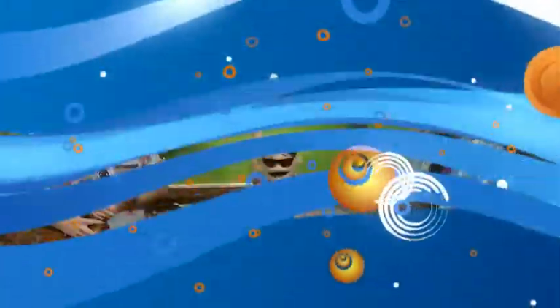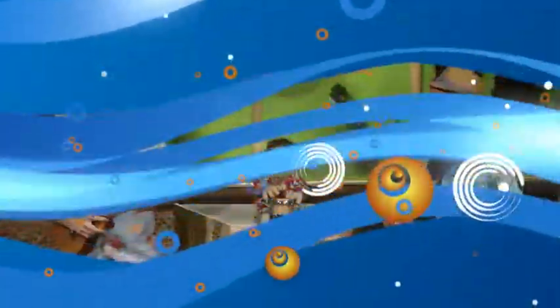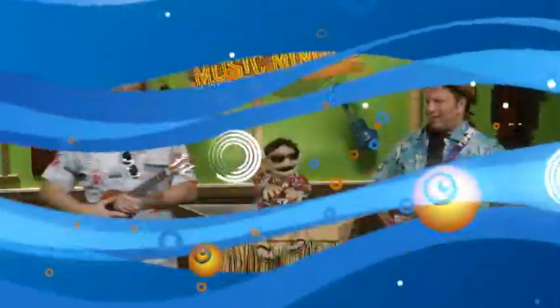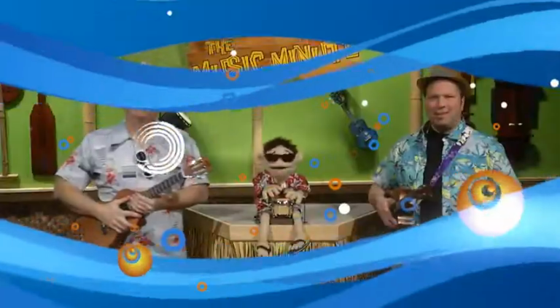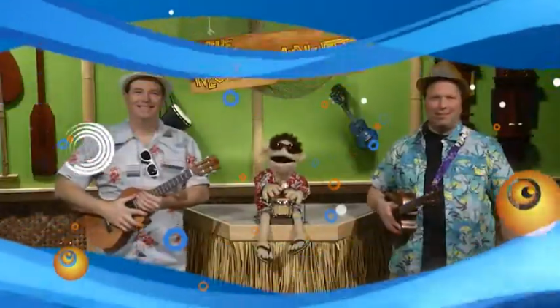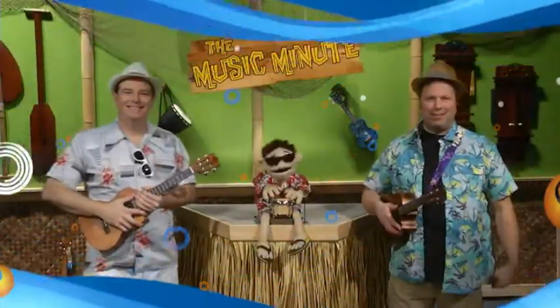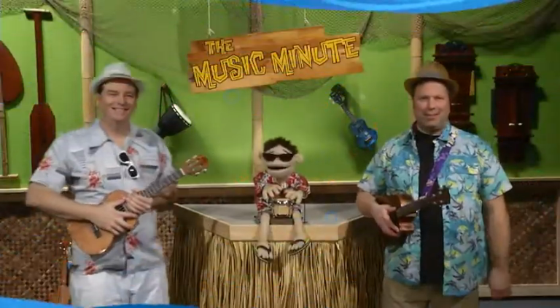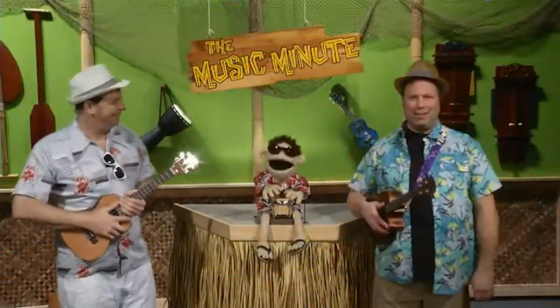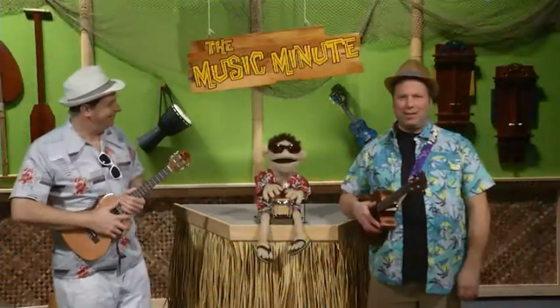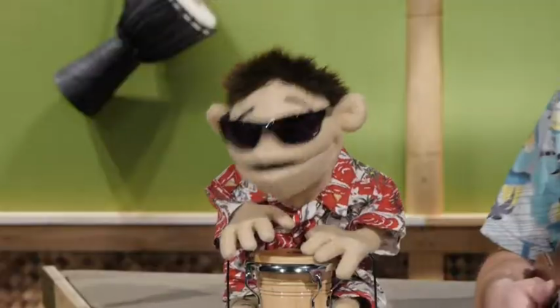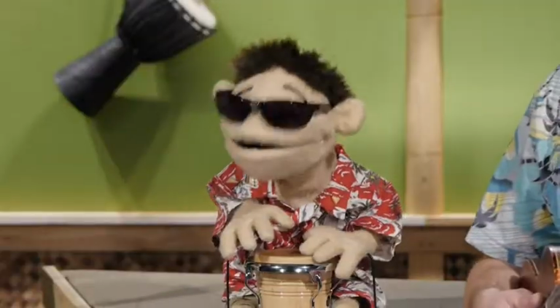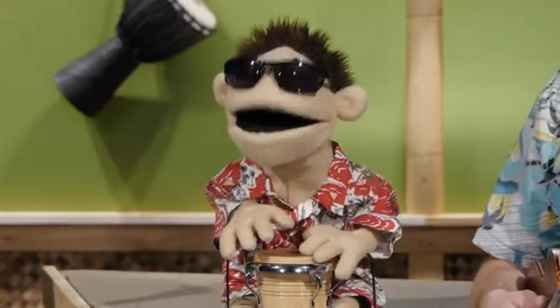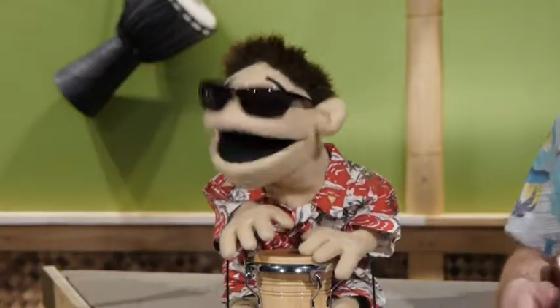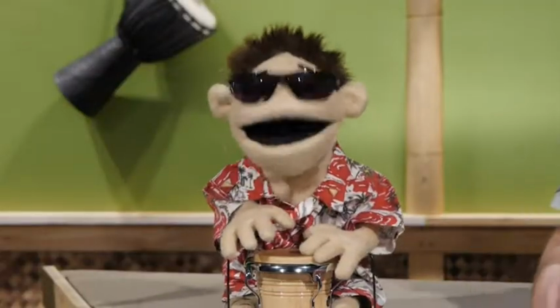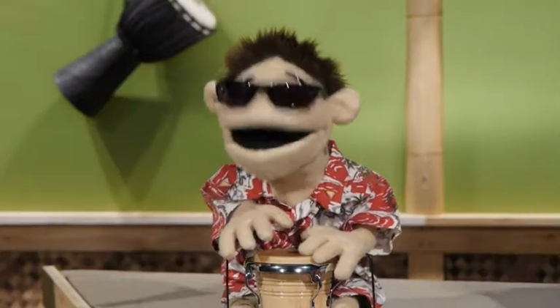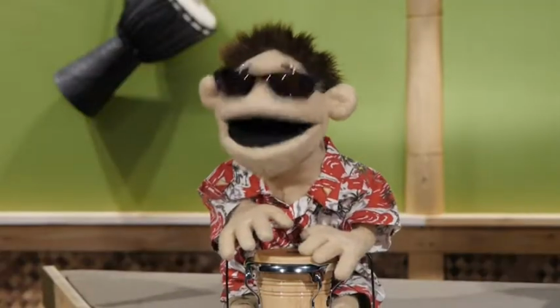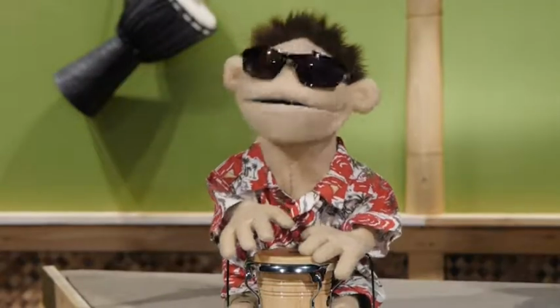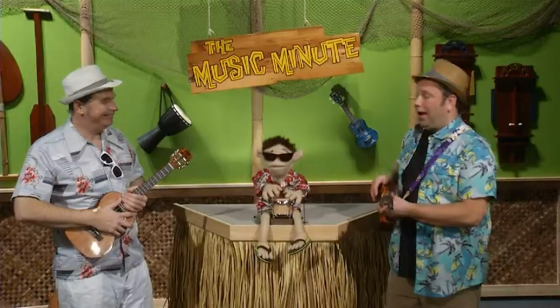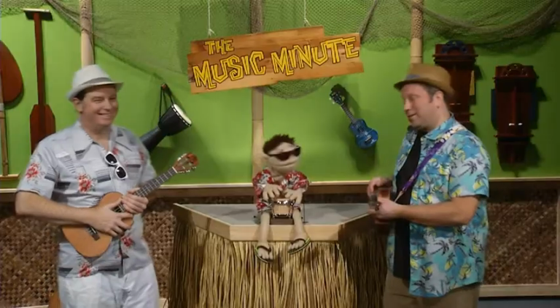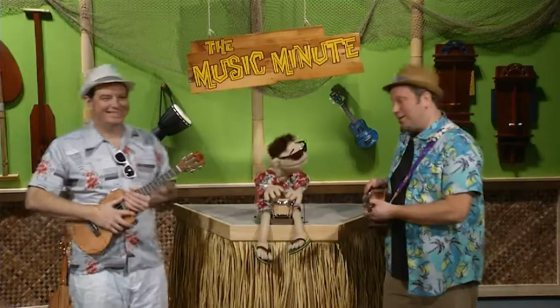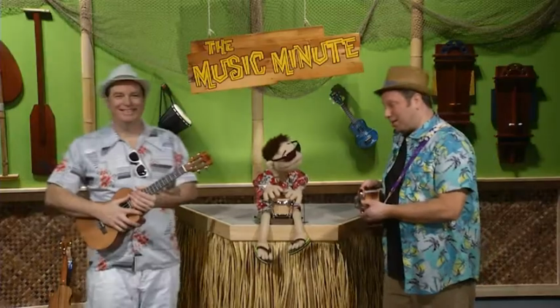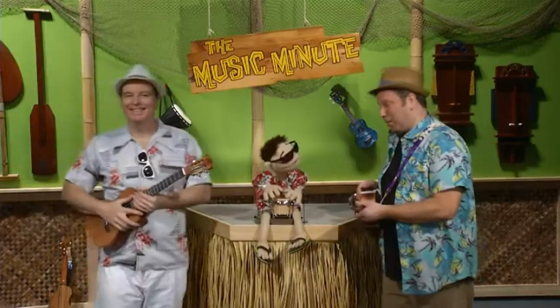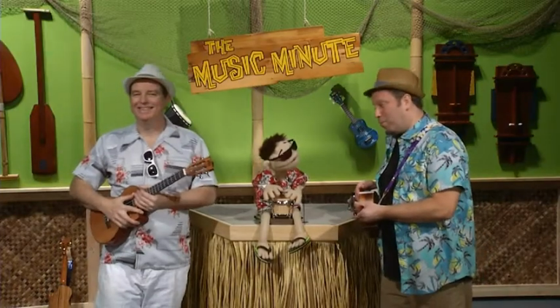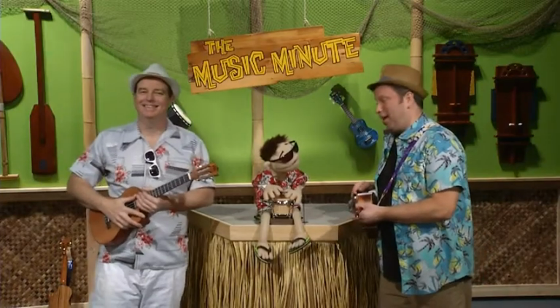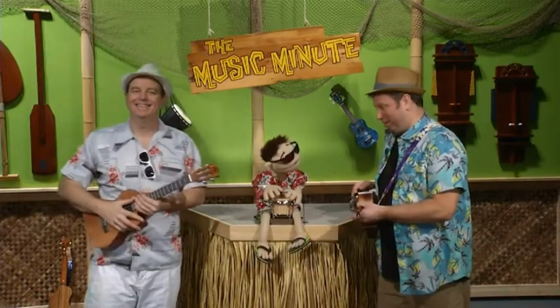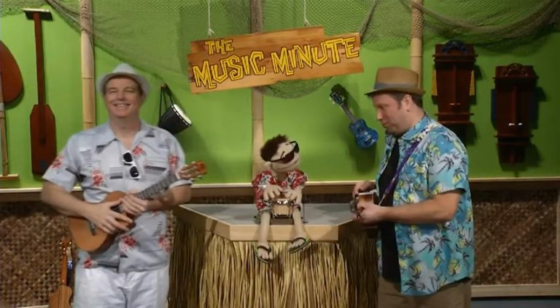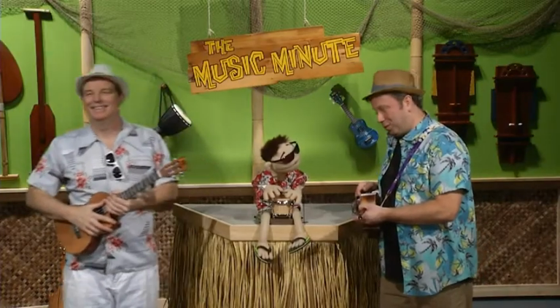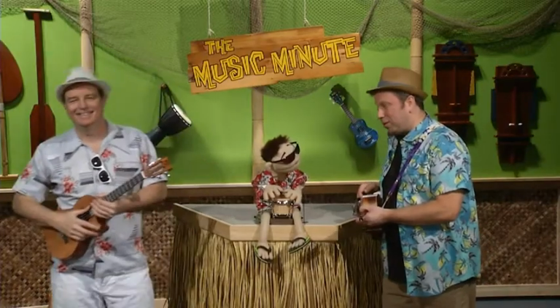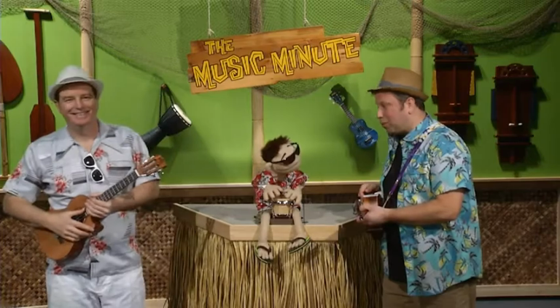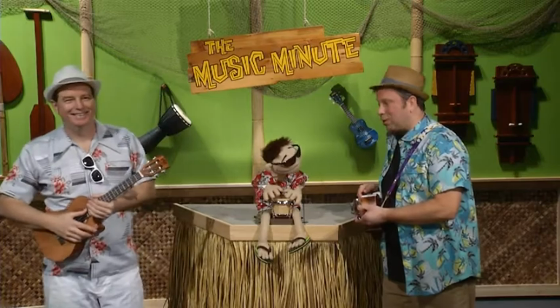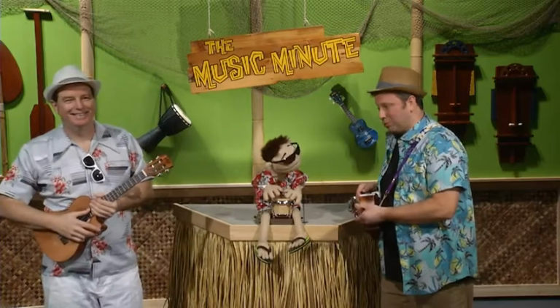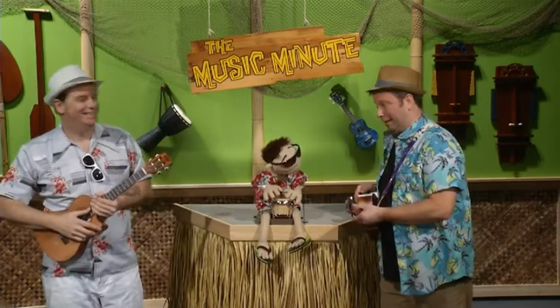Hey everybody, my name is Jimmy and I love to play the bongos. Yeah, I can see that Jimmy, but have you tuned those bongos lately?